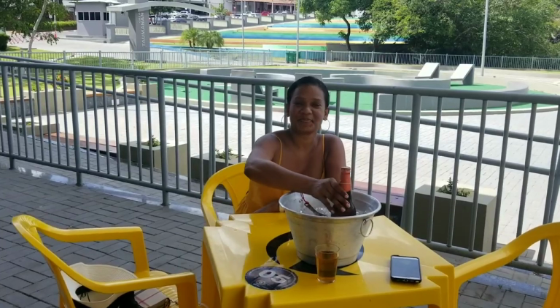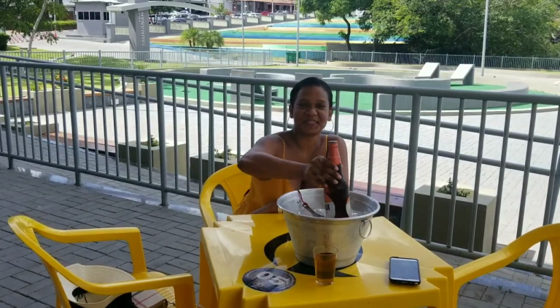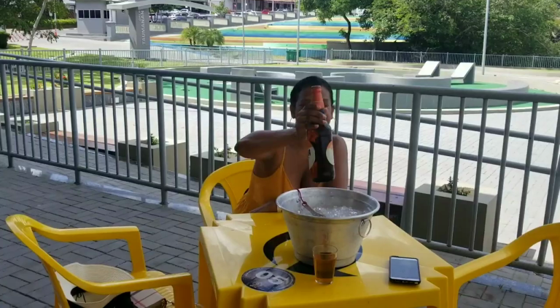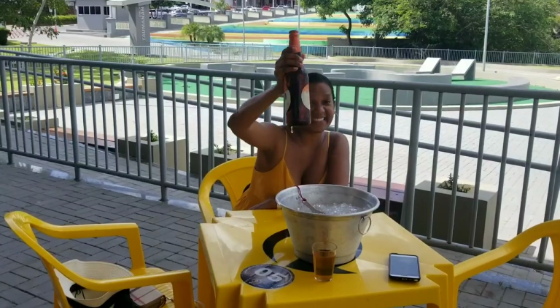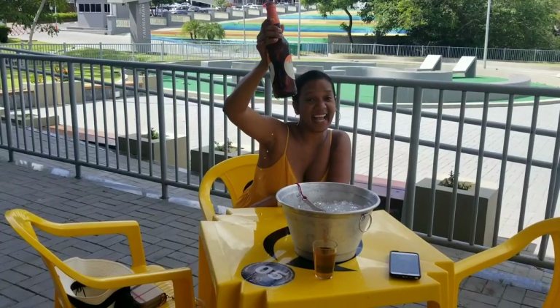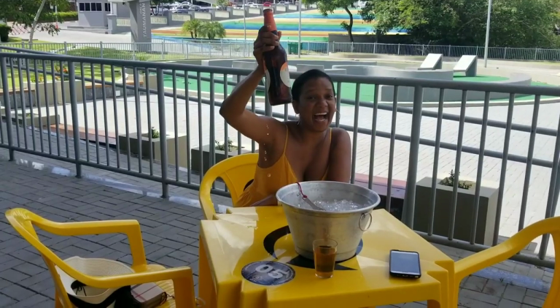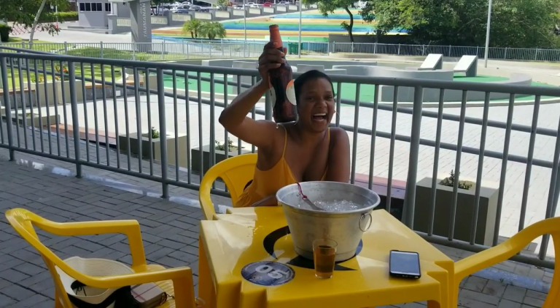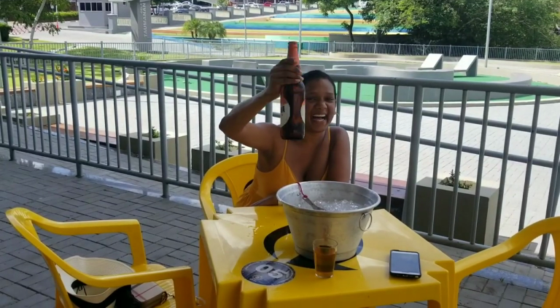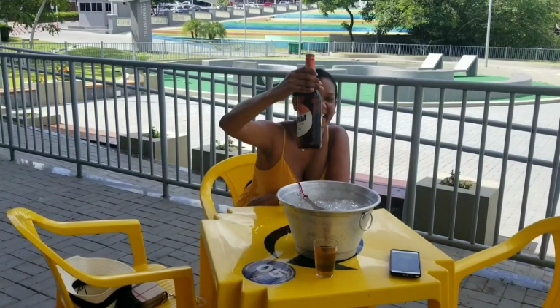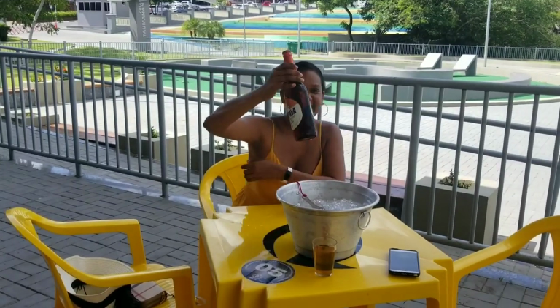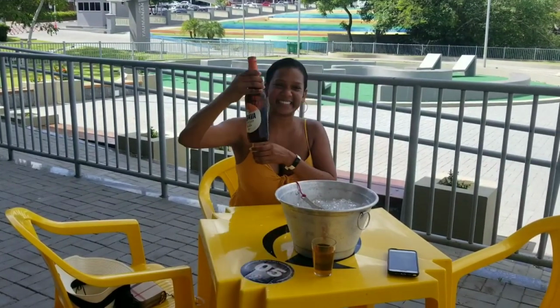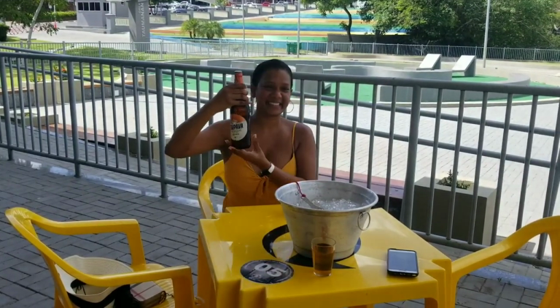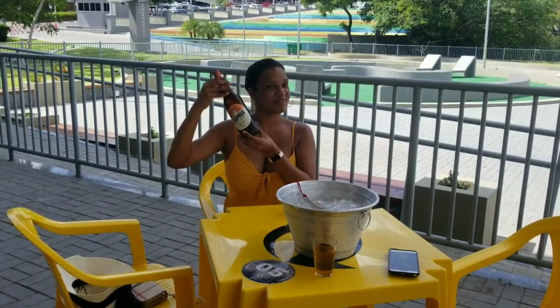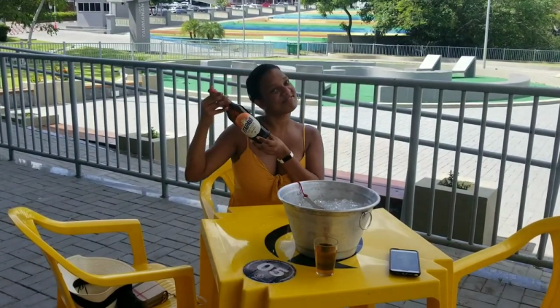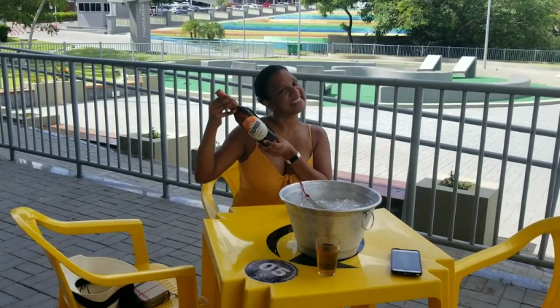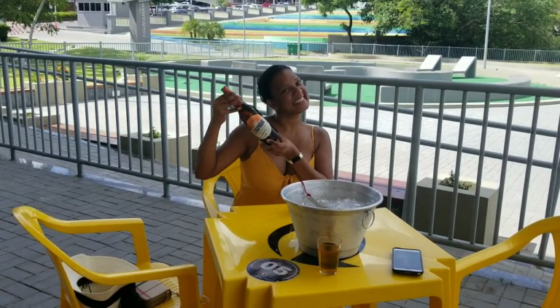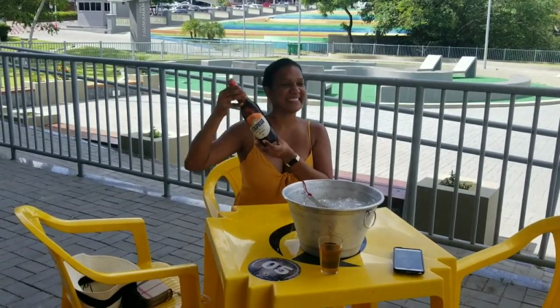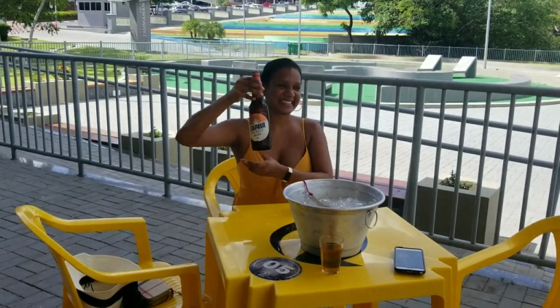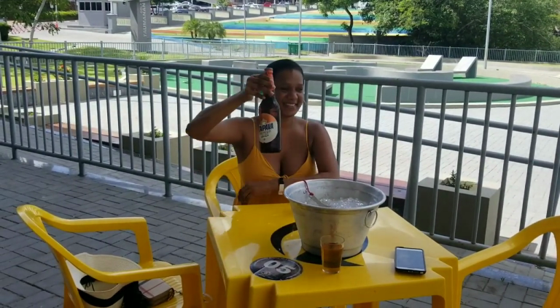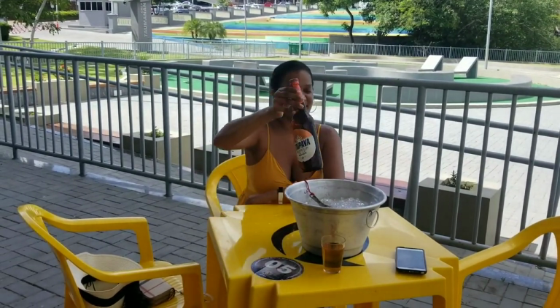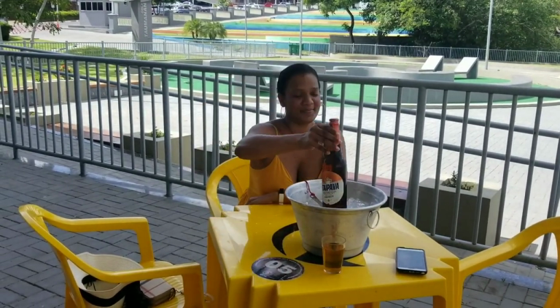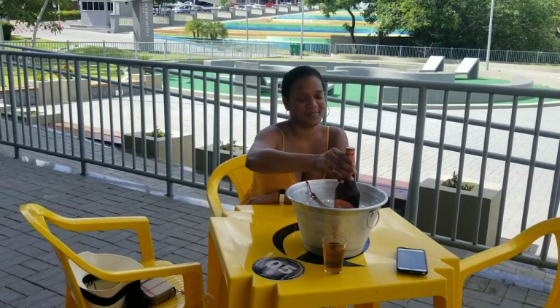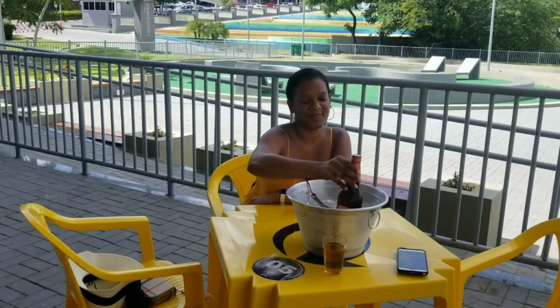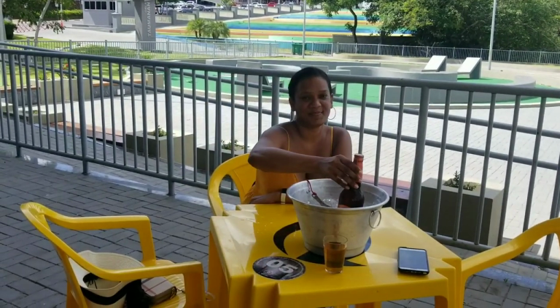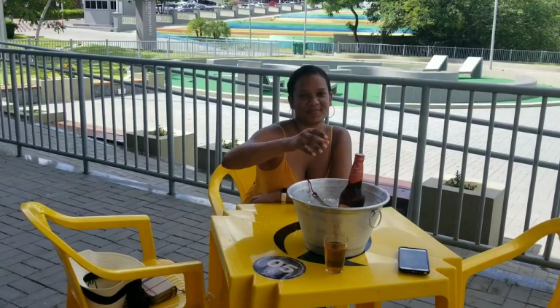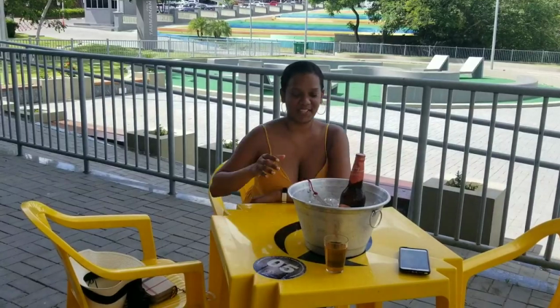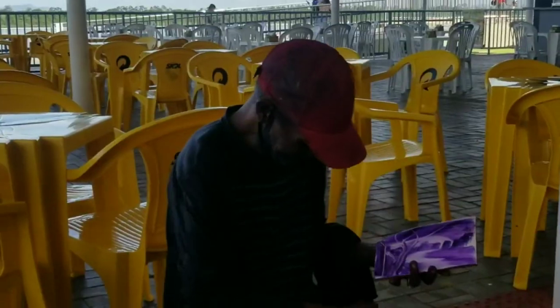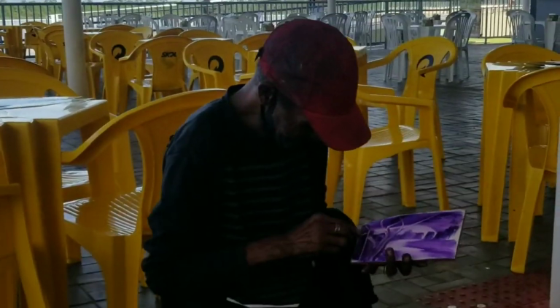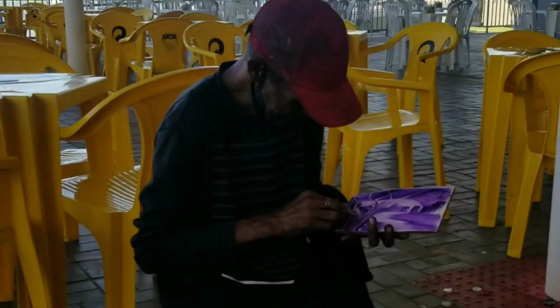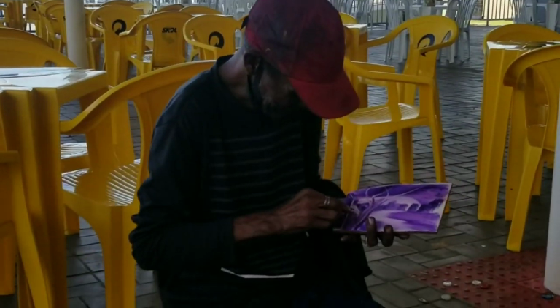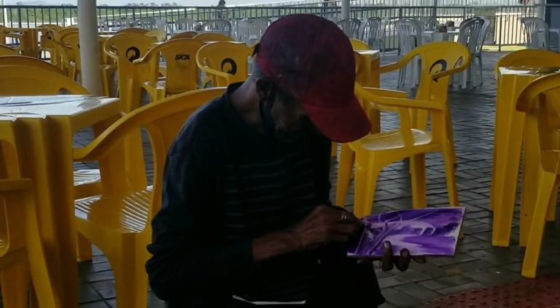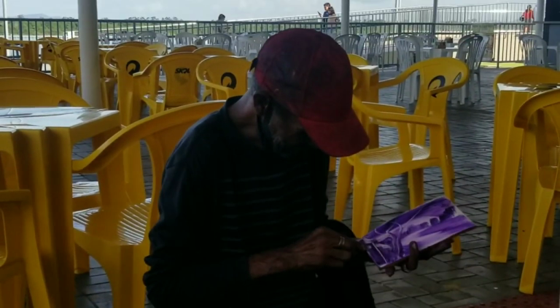There are a few bars and restaurants out here. Of course, I stopped for some Brazilian beer and an amazing view.